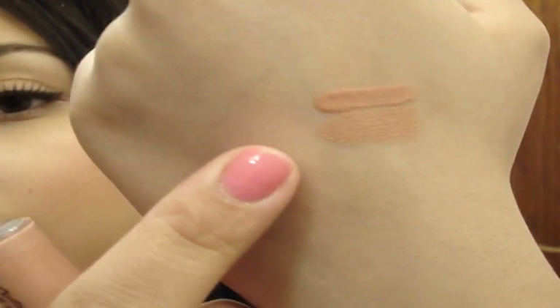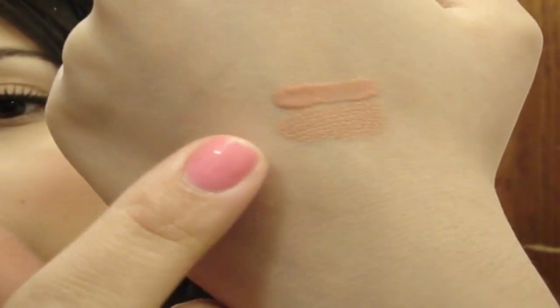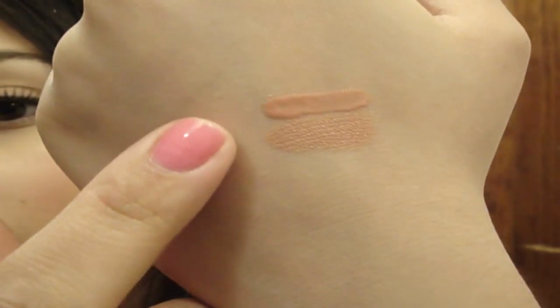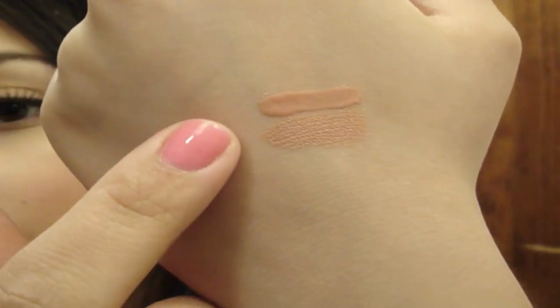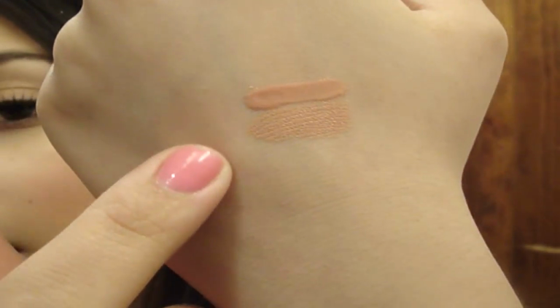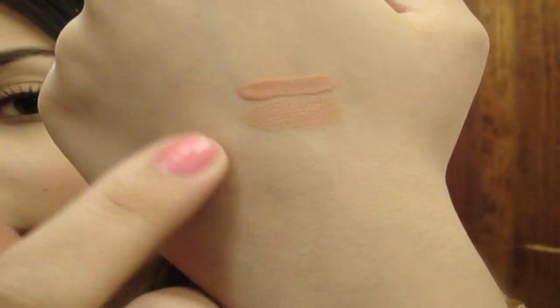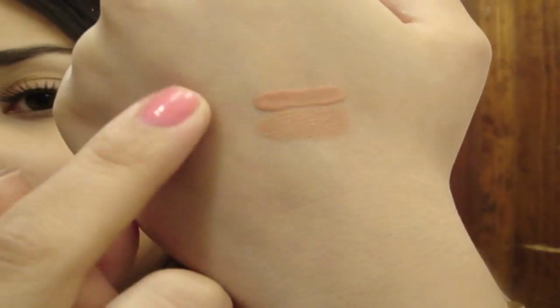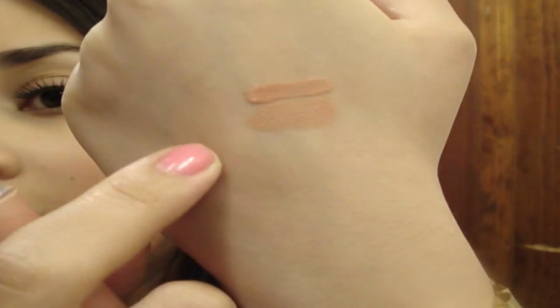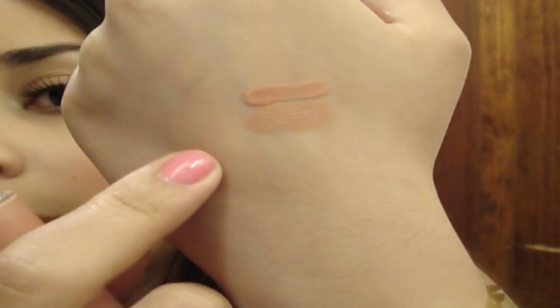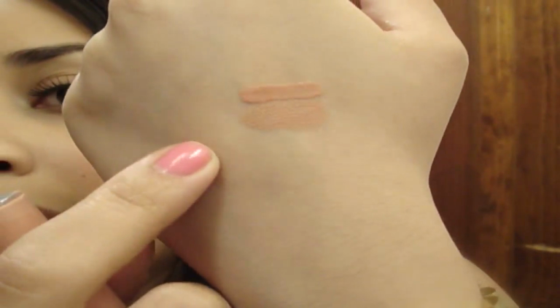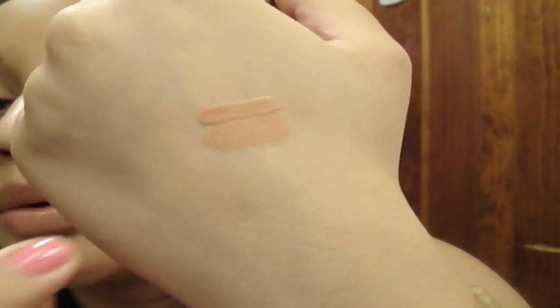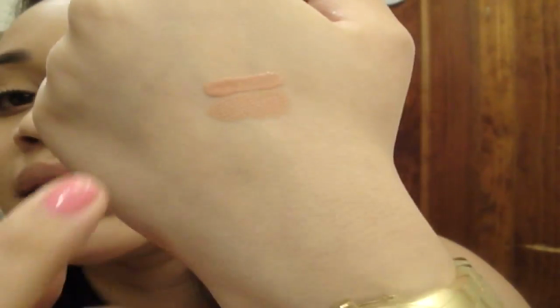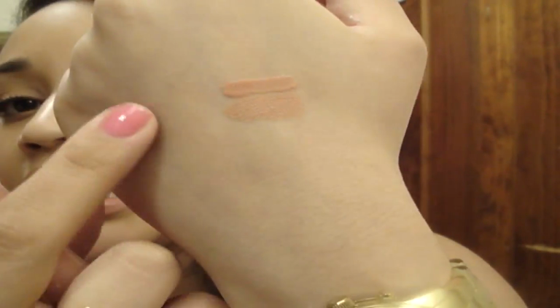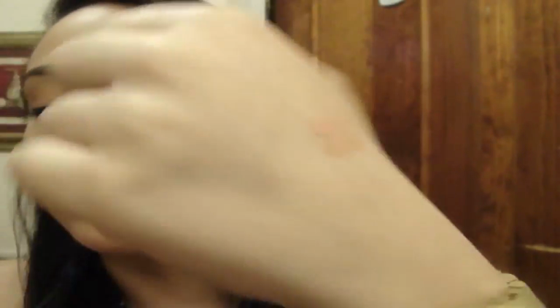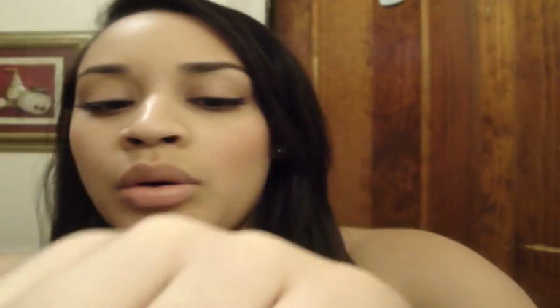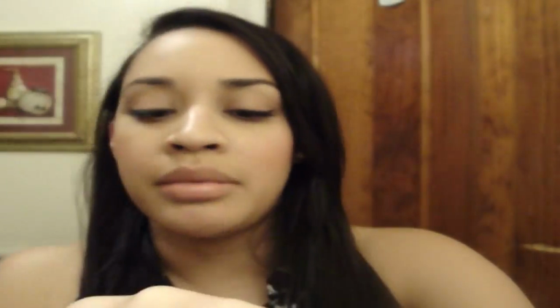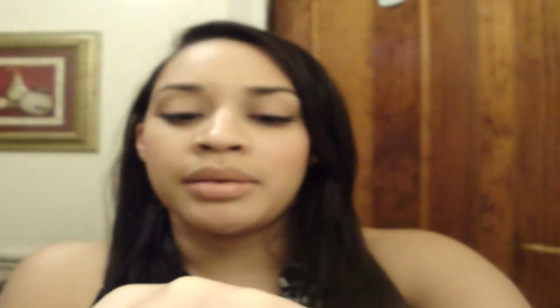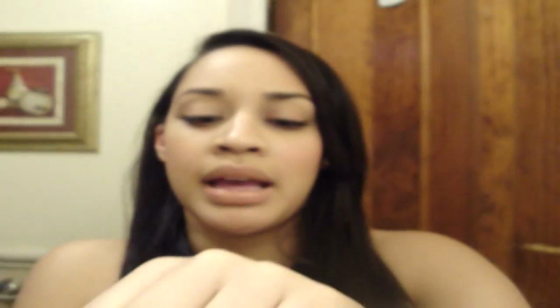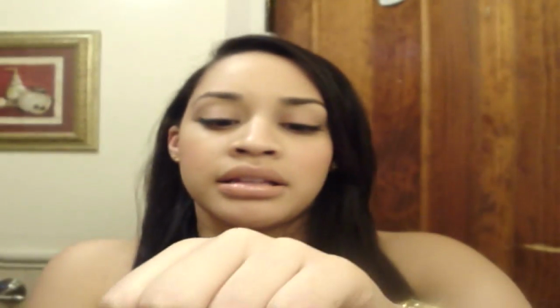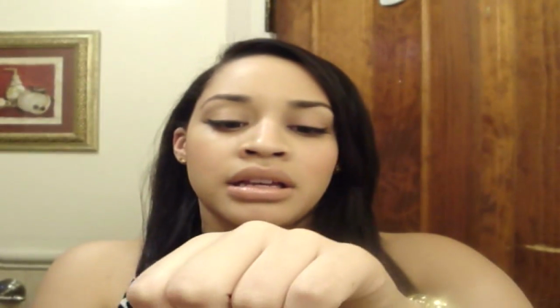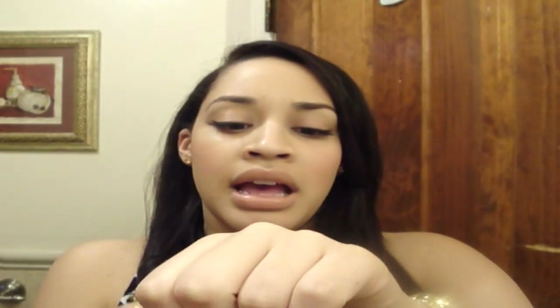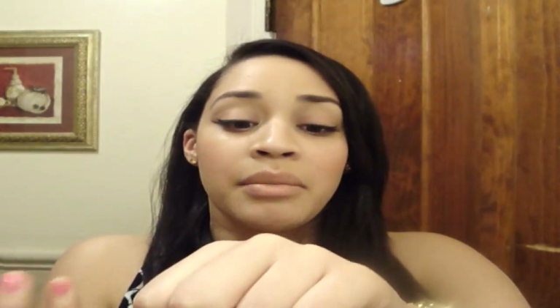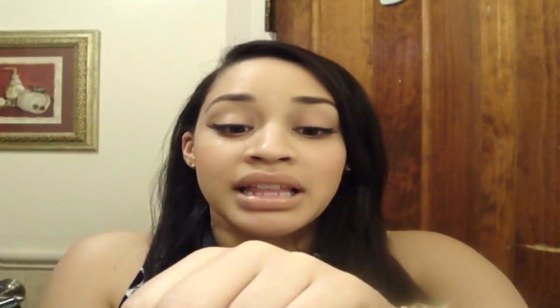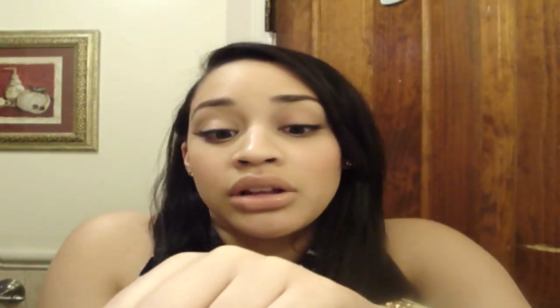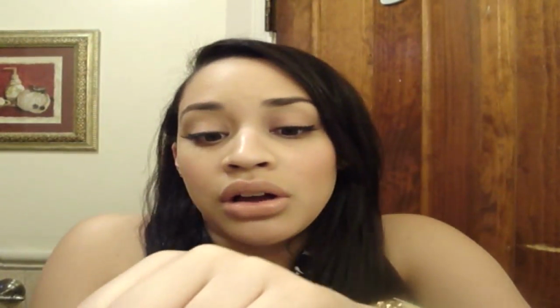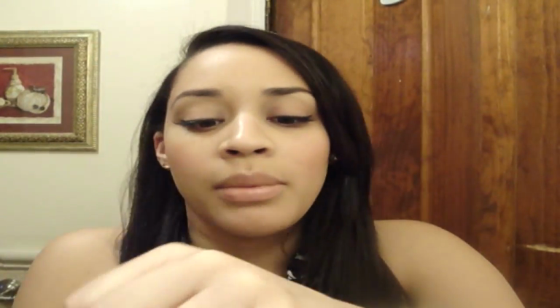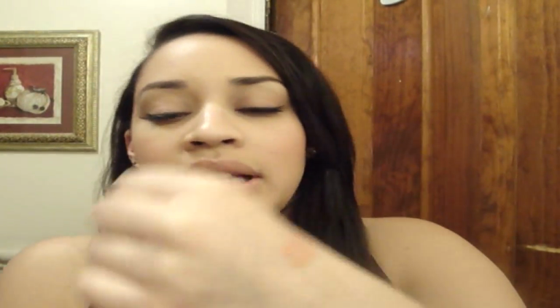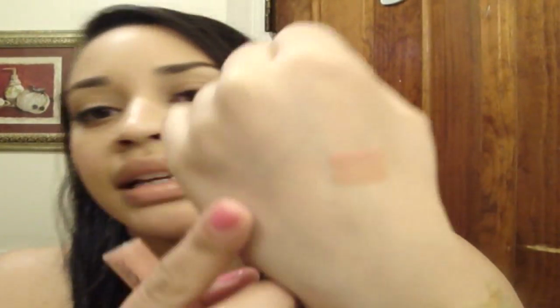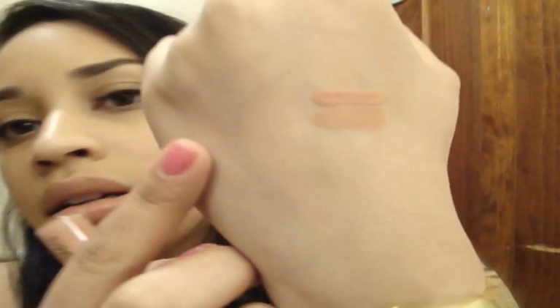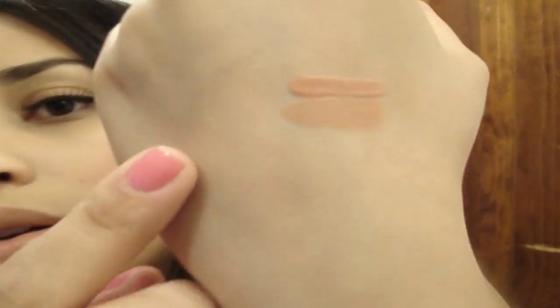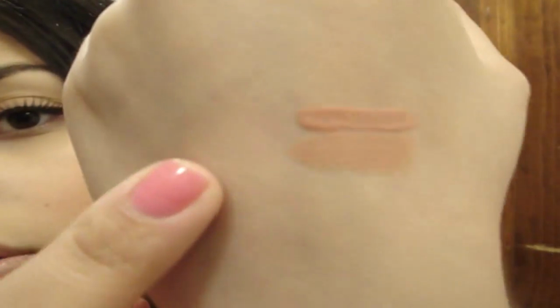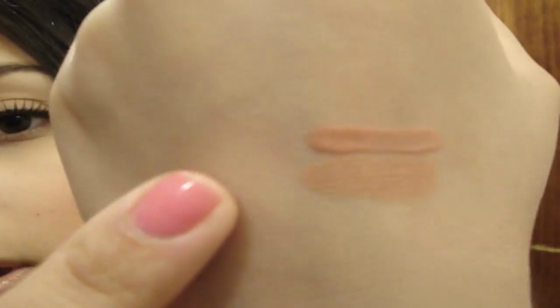I swatched the lip glass next to it. I would say that 2N maybe — I mean they look almost identical, really.